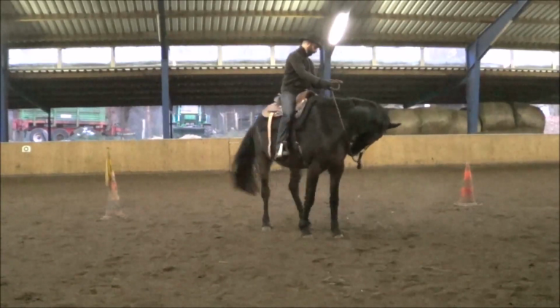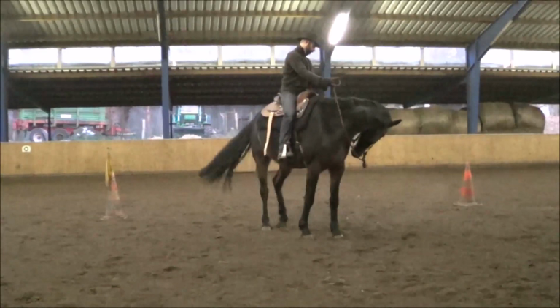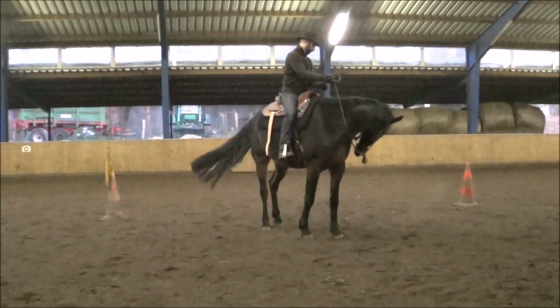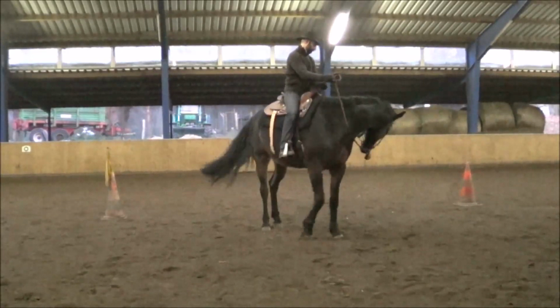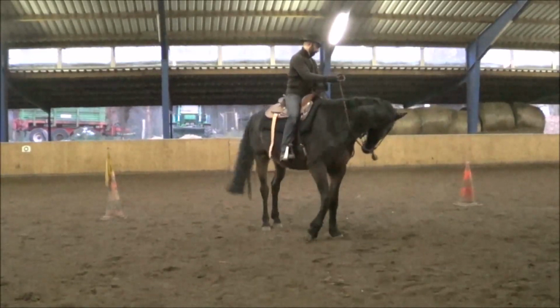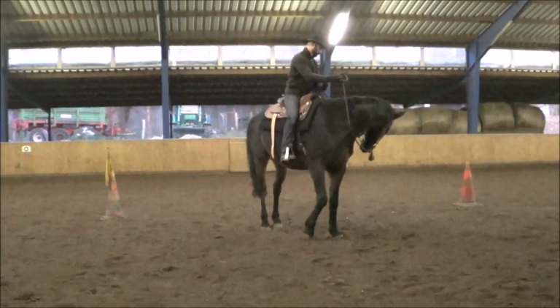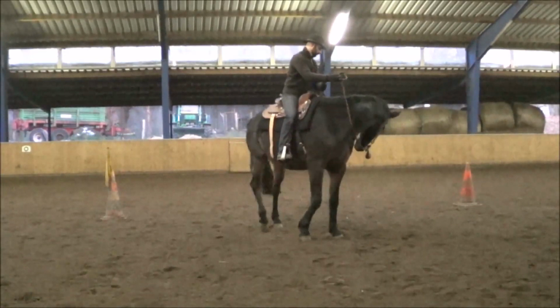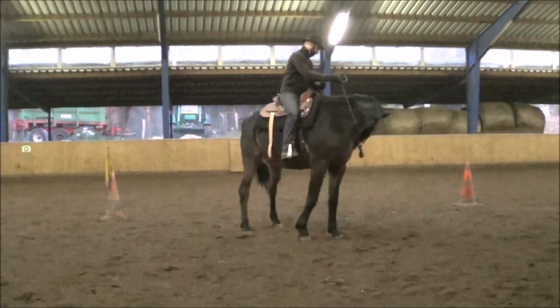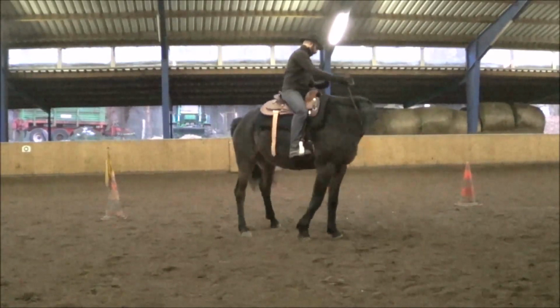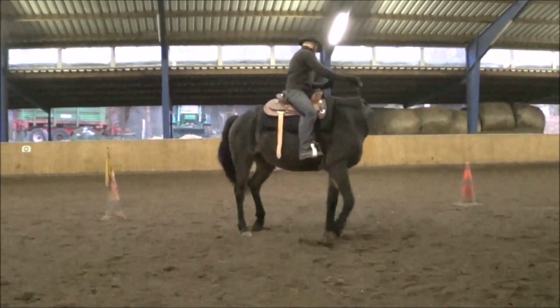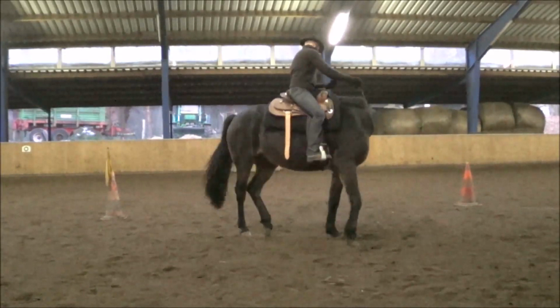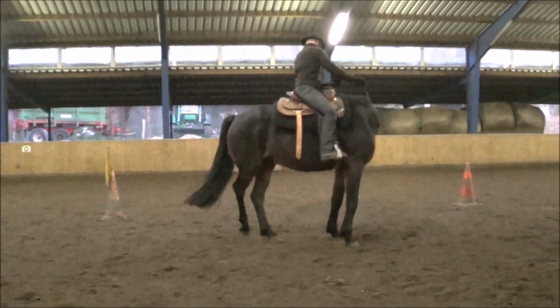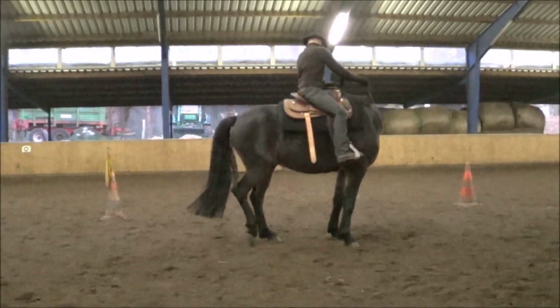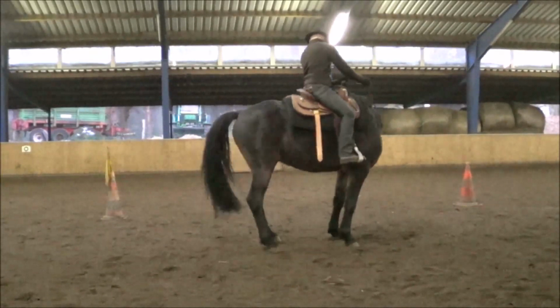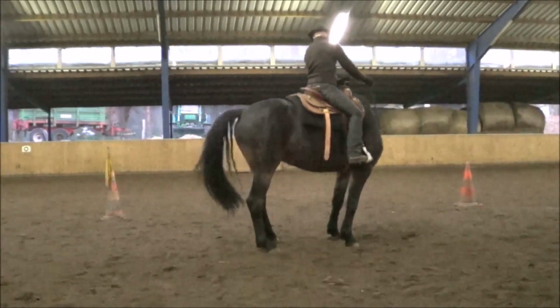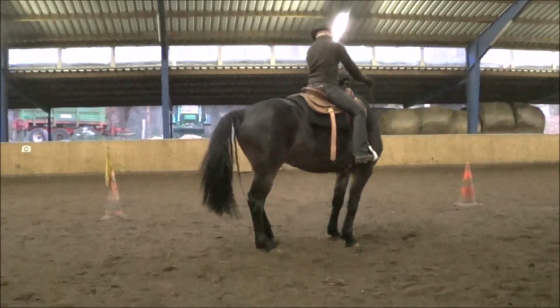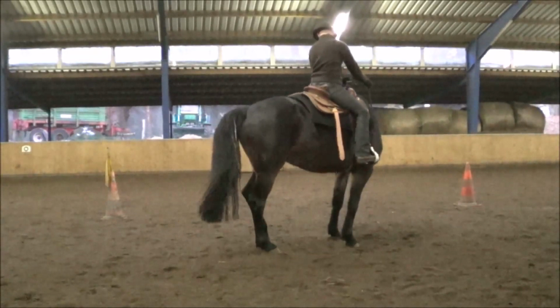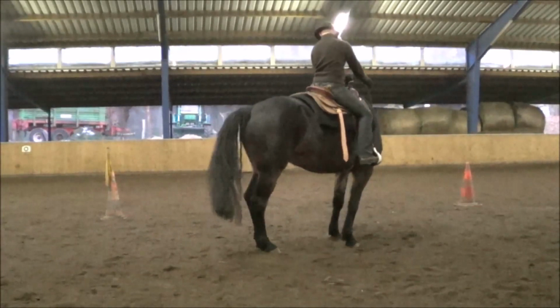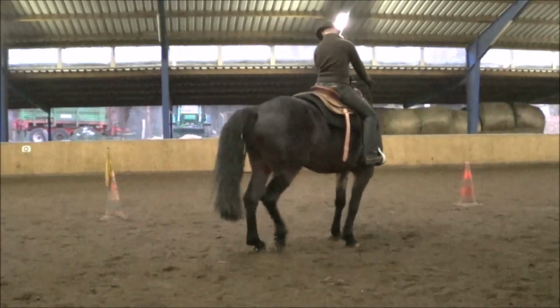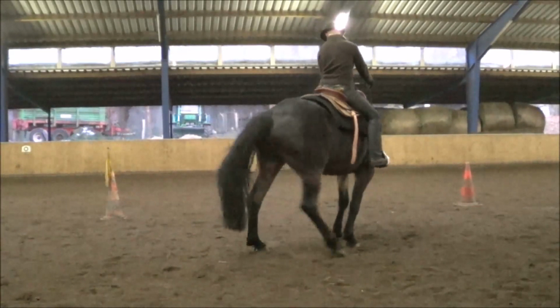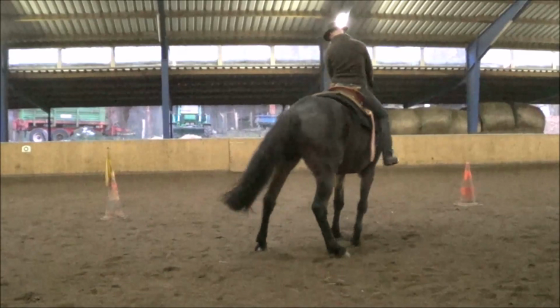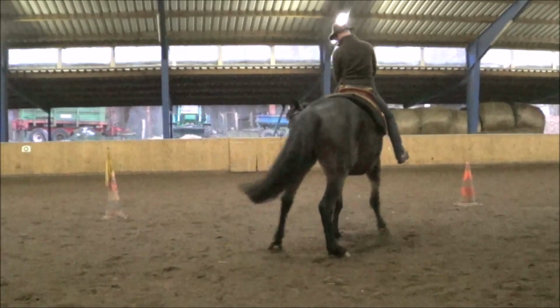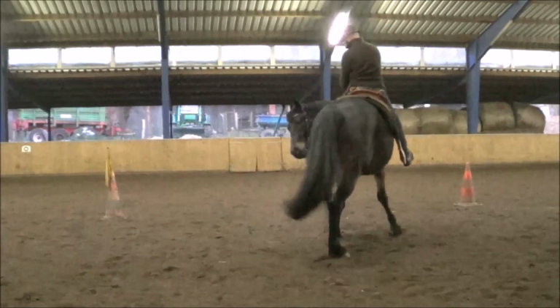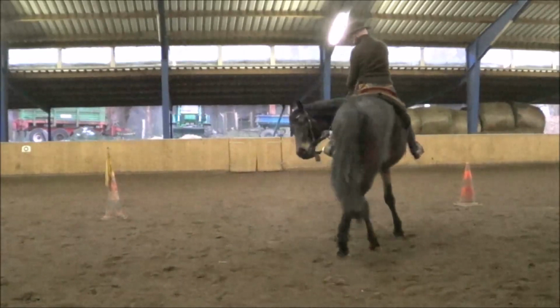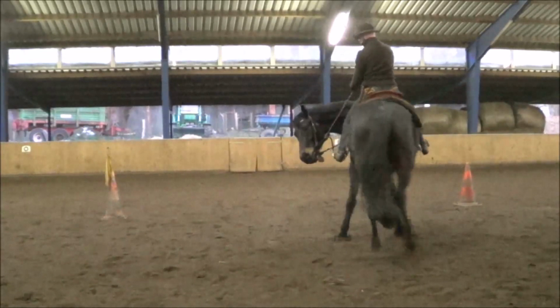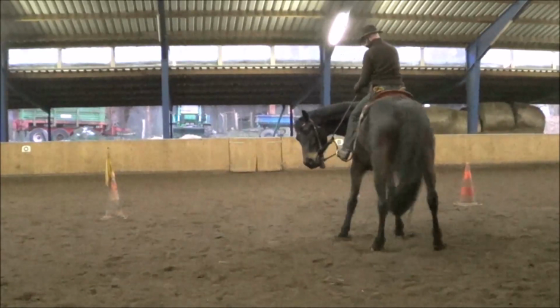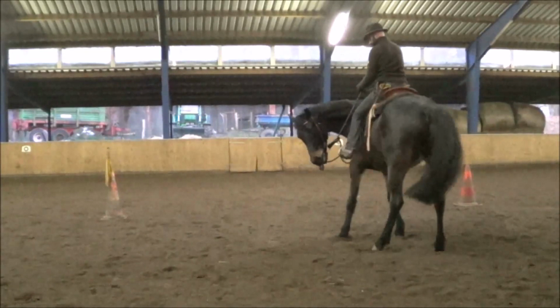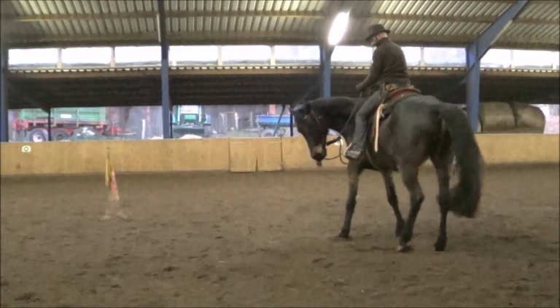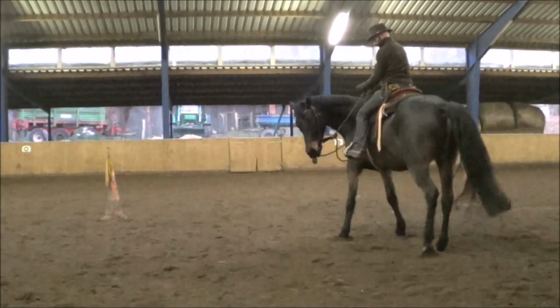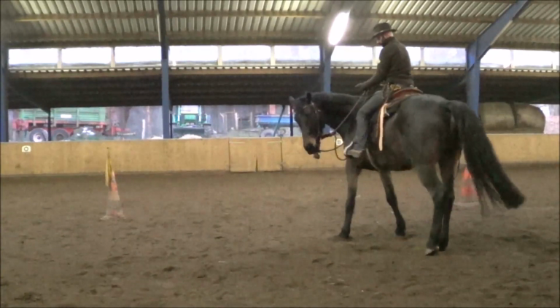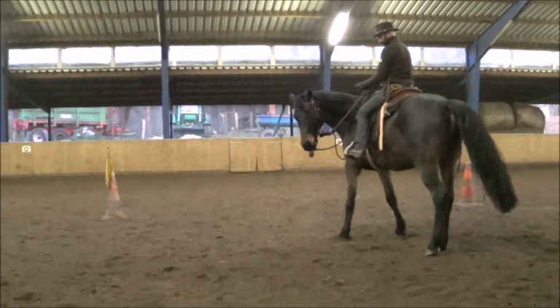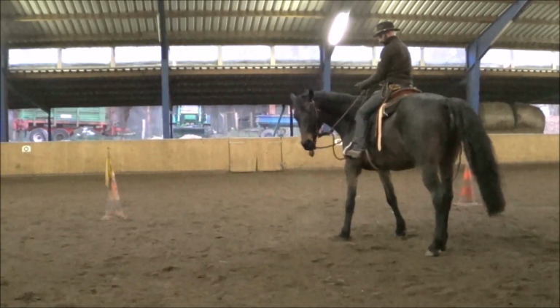This will help your horse to find its balance and to share its weight better on its four quarters.